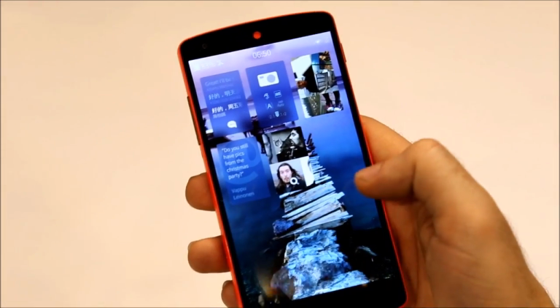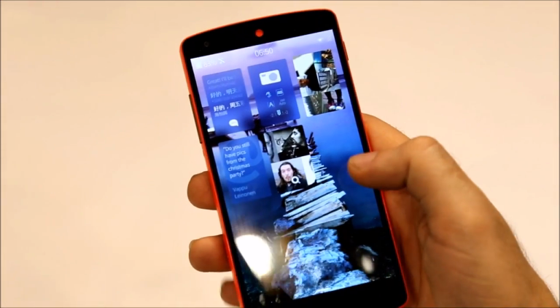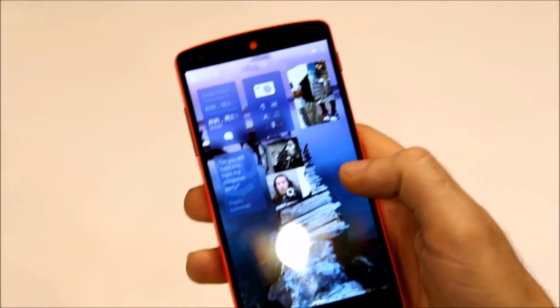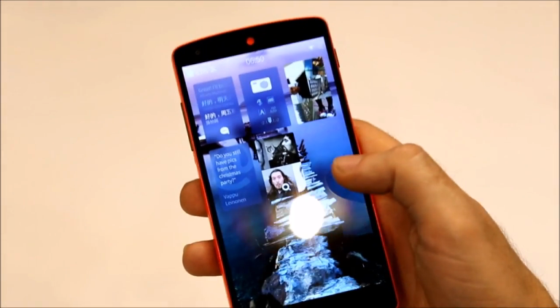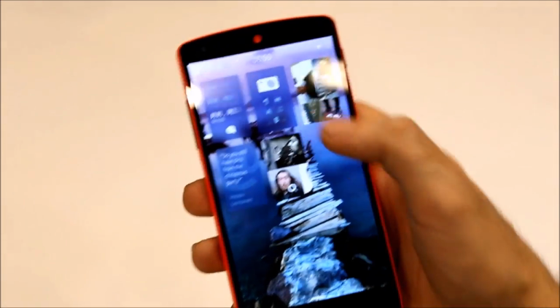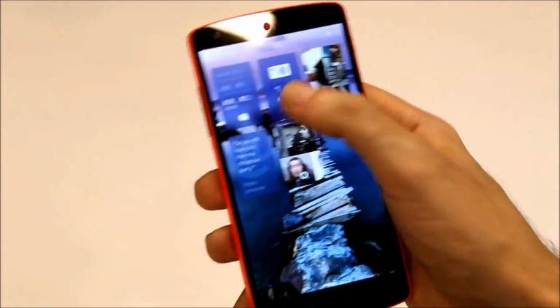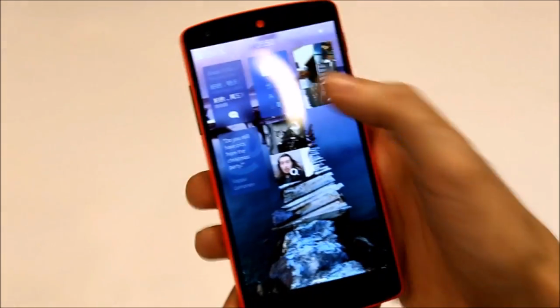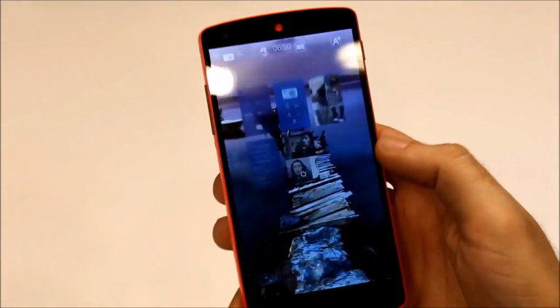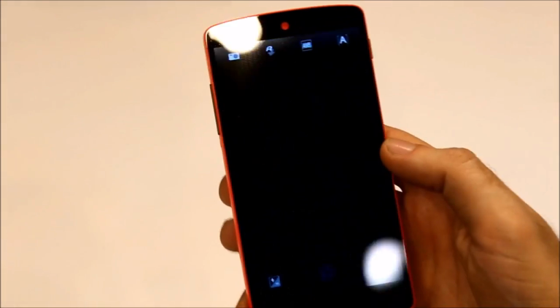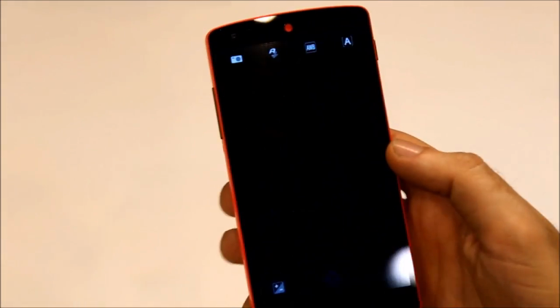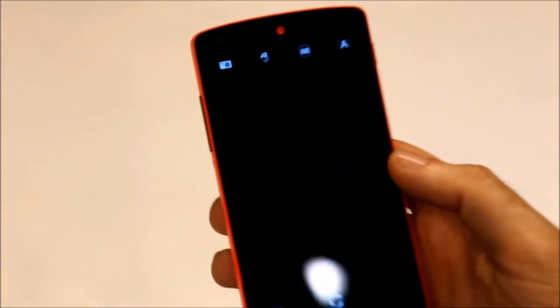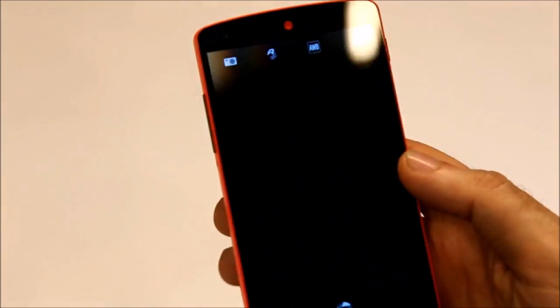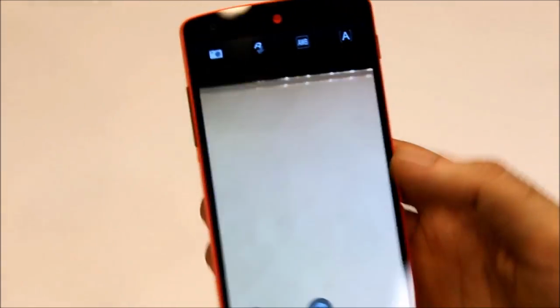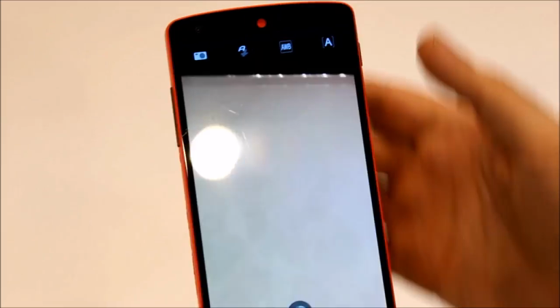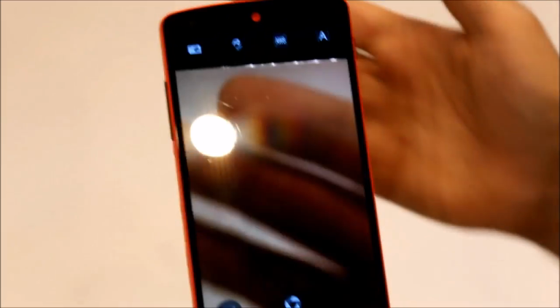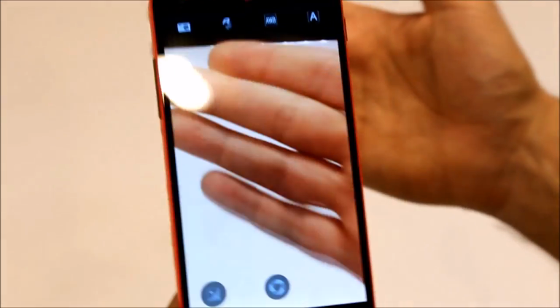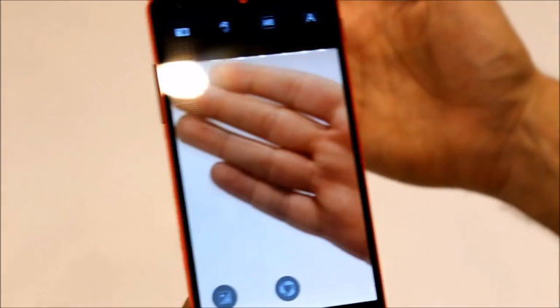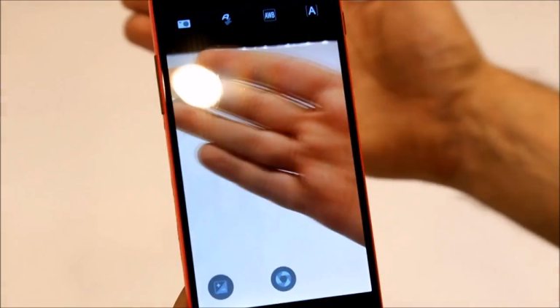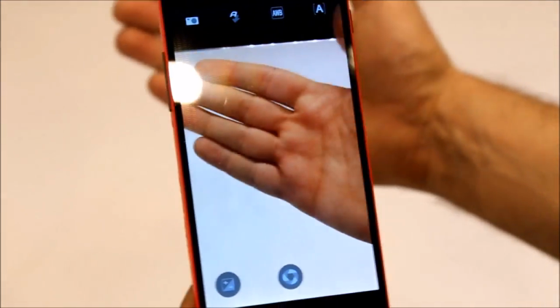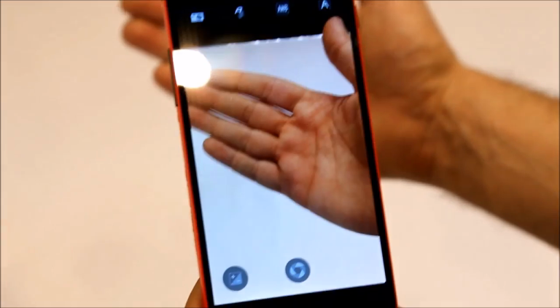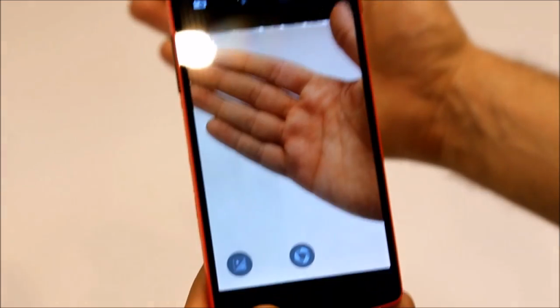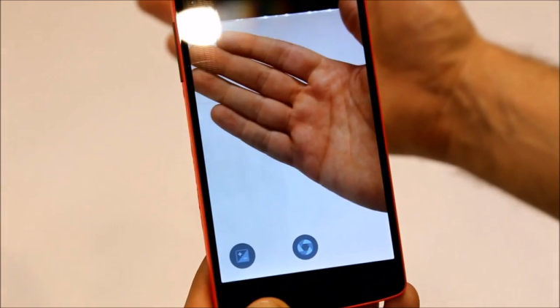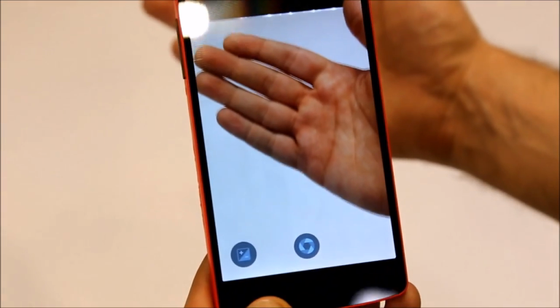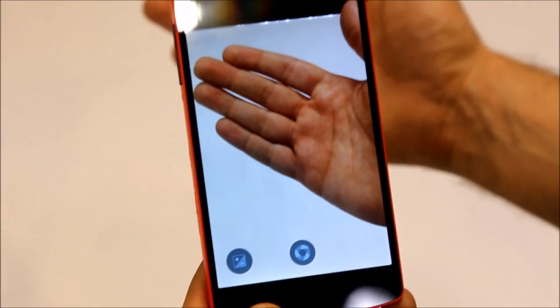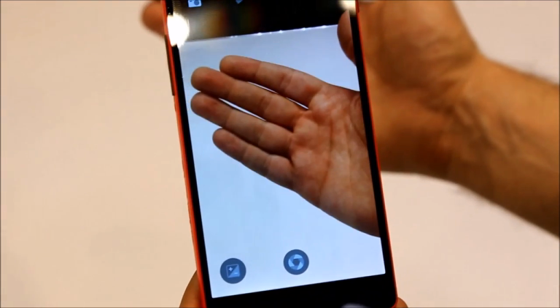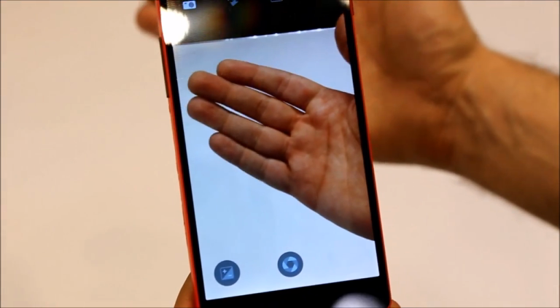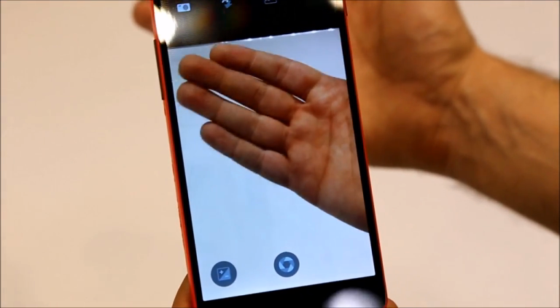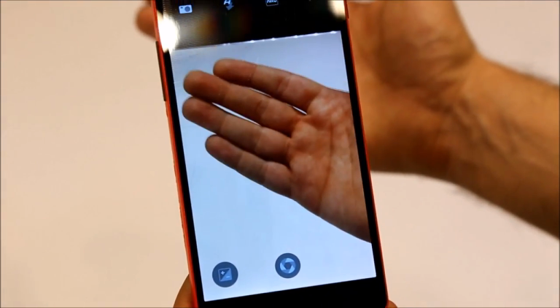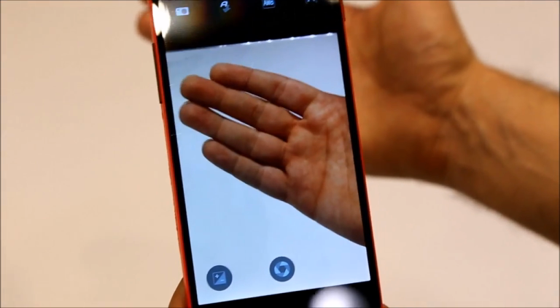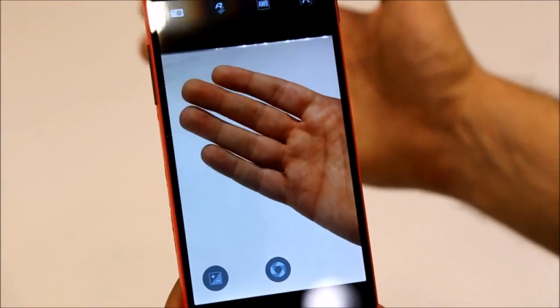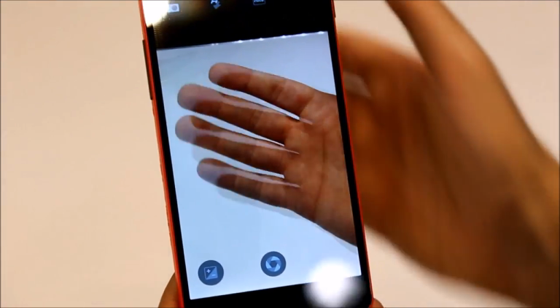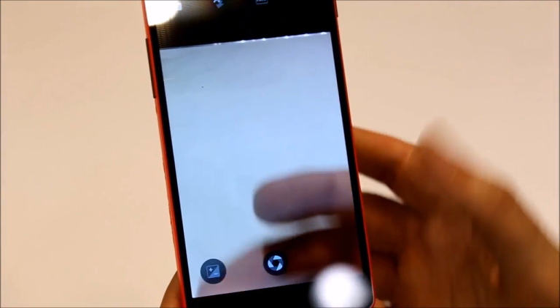You also have the camera working this time, so if I just hold my hand here, the camera is indeed working.